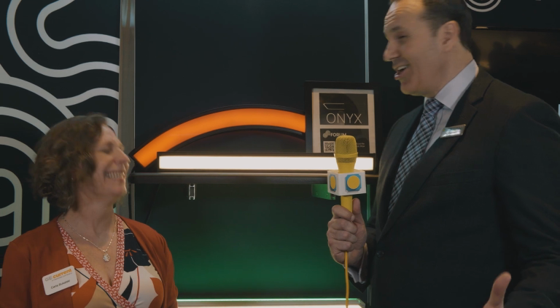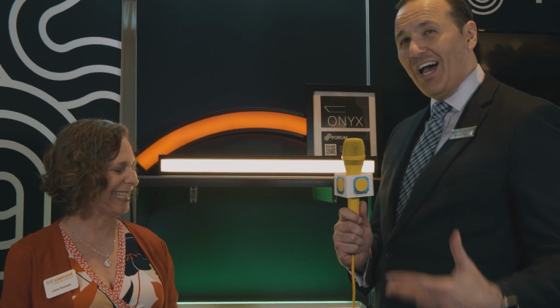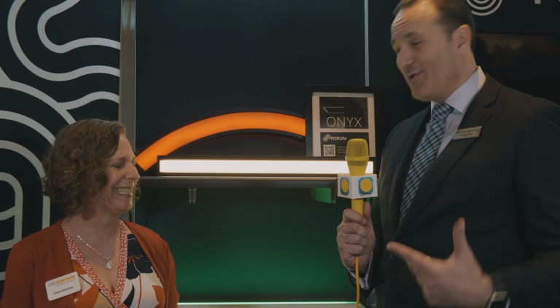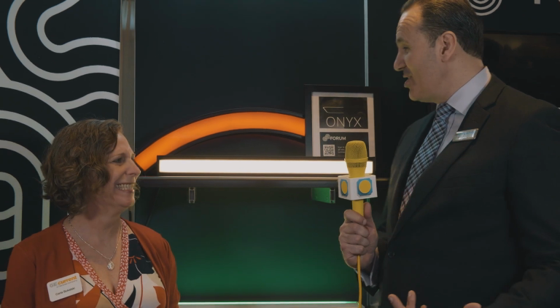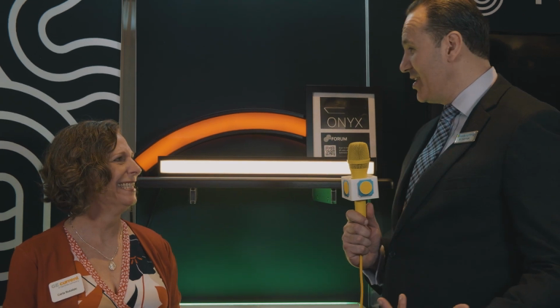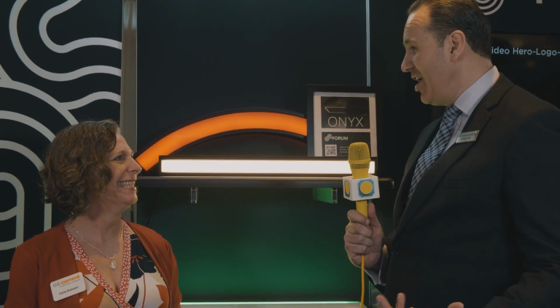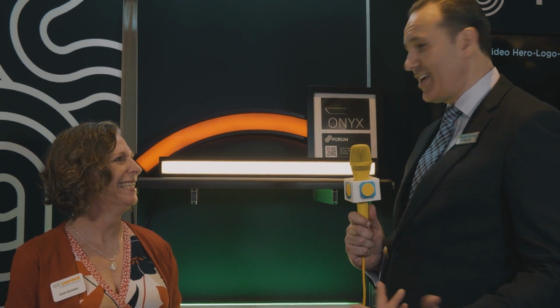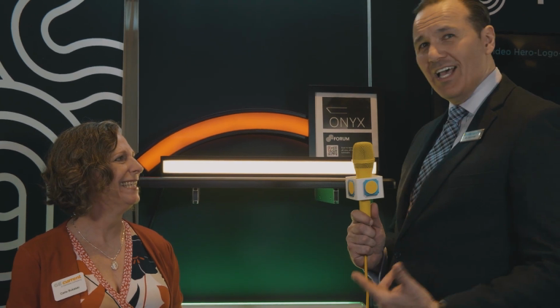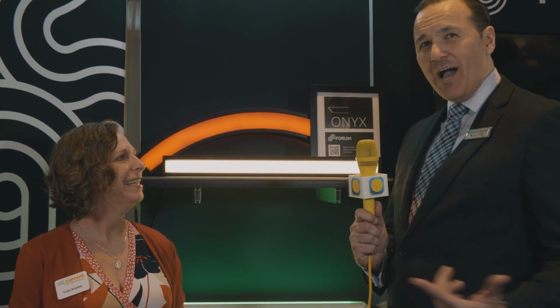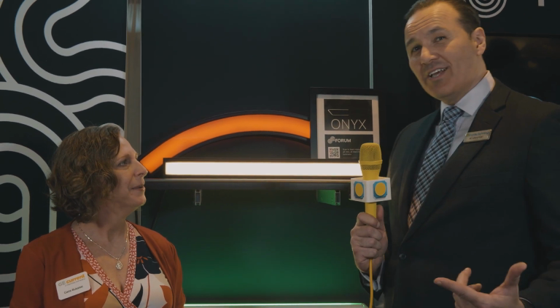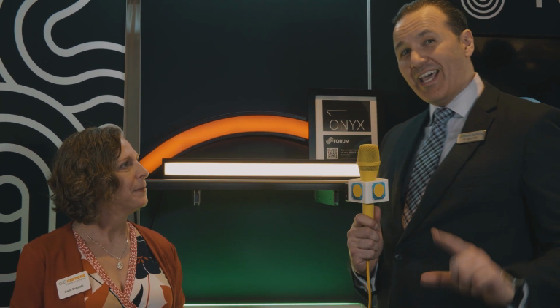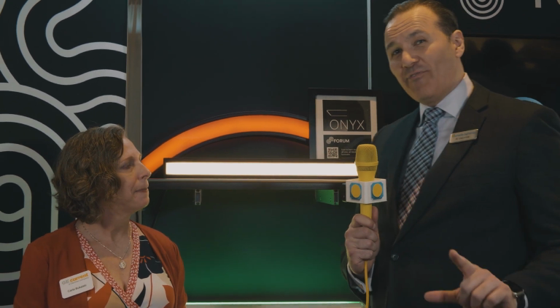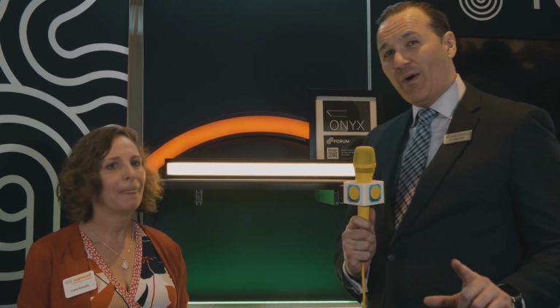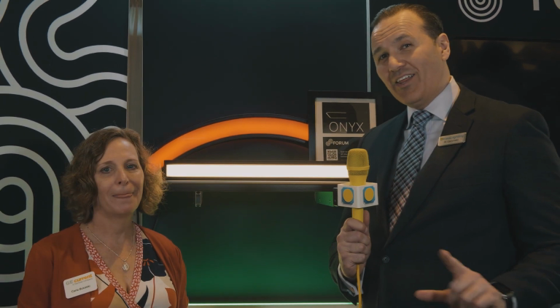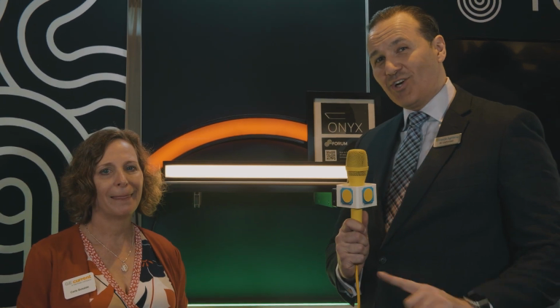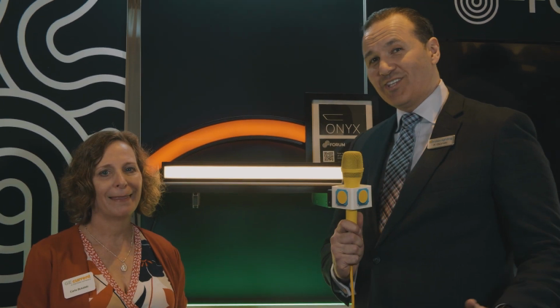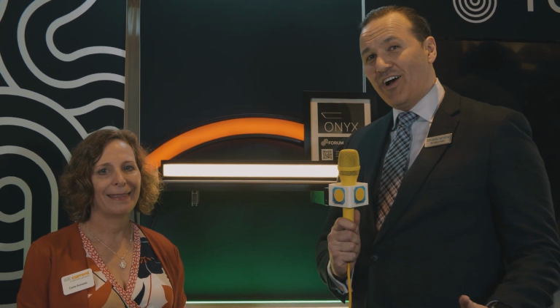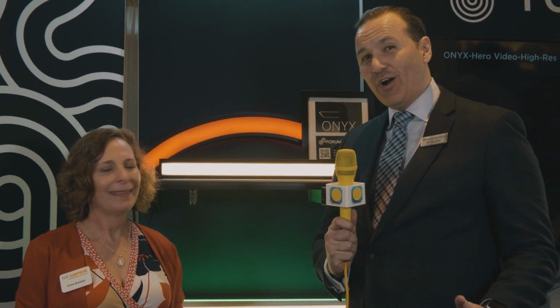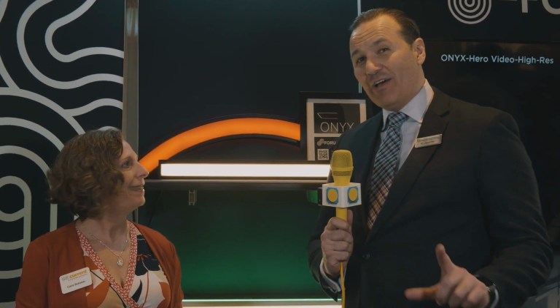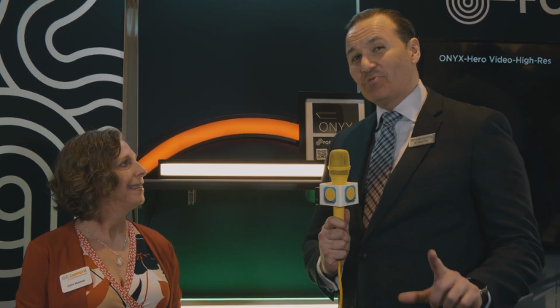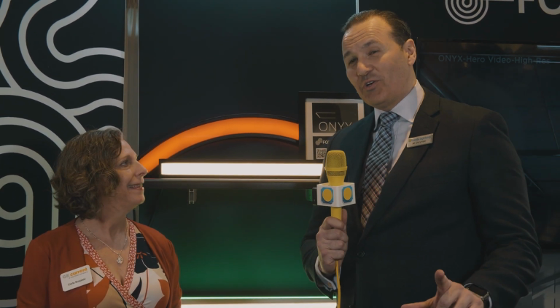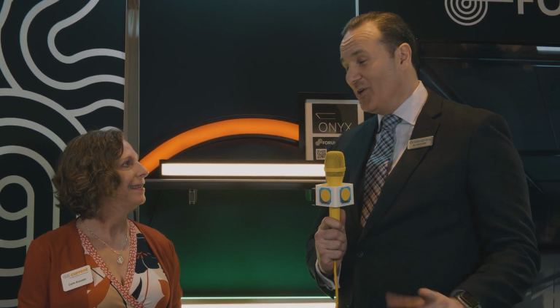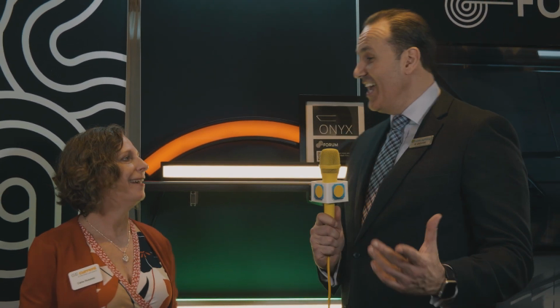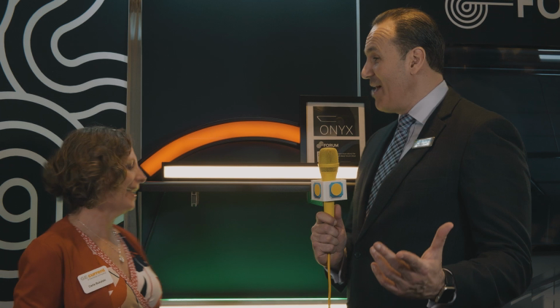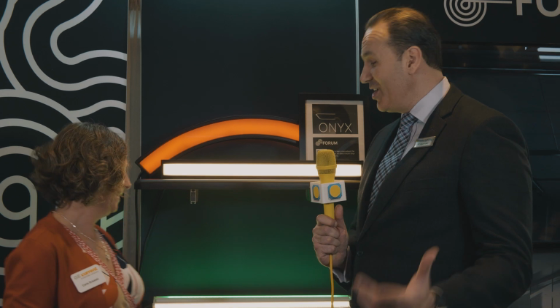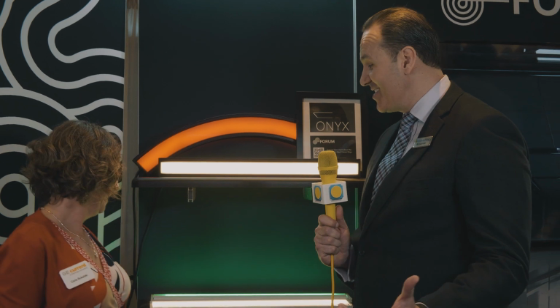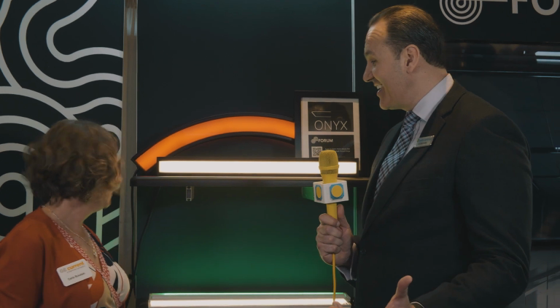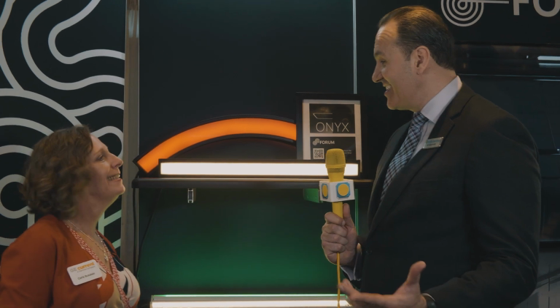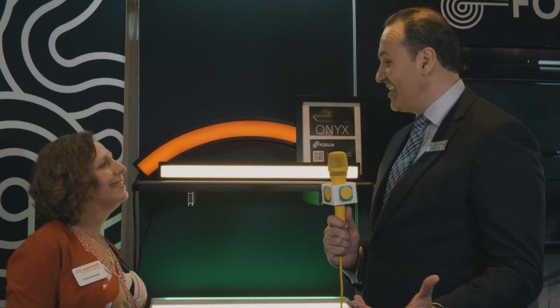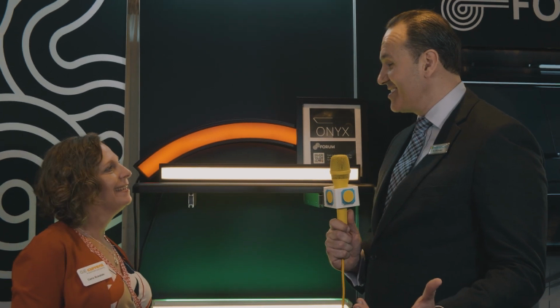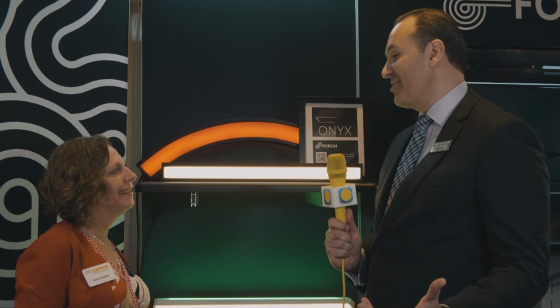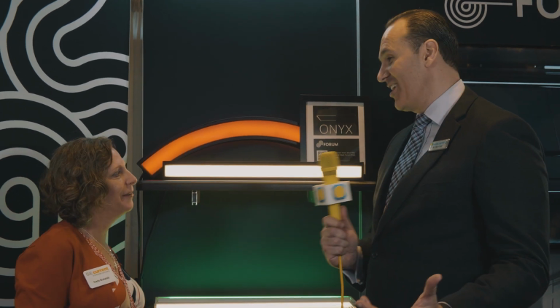Carla, I really enjoyed the Onyx. I'm going to stay for a while and turn this thing on and off — that was really cool. I'm really psyched to see this. Thank you, Carla.